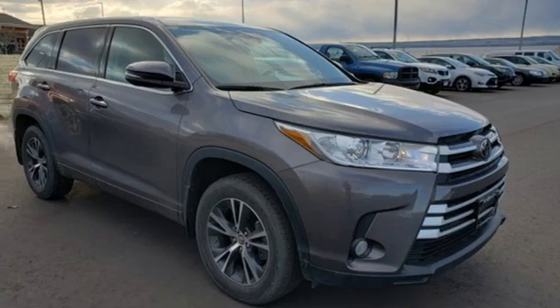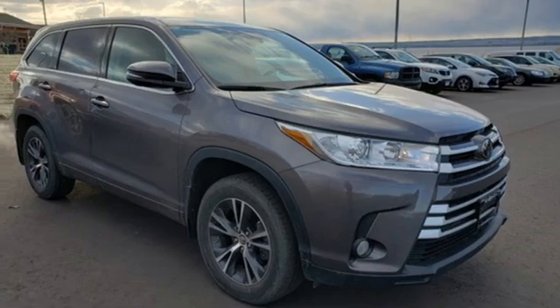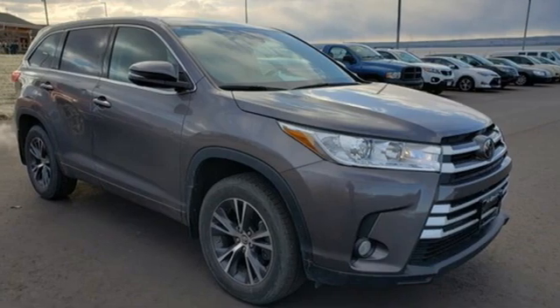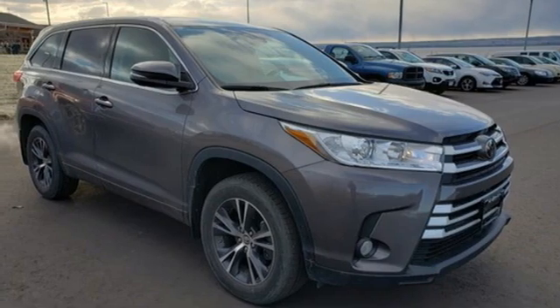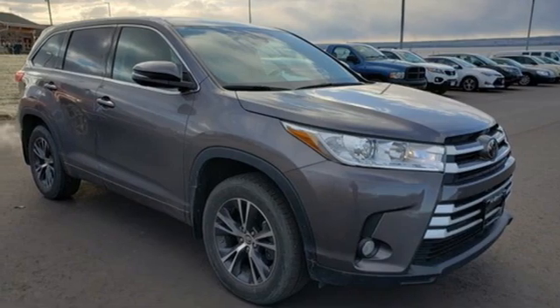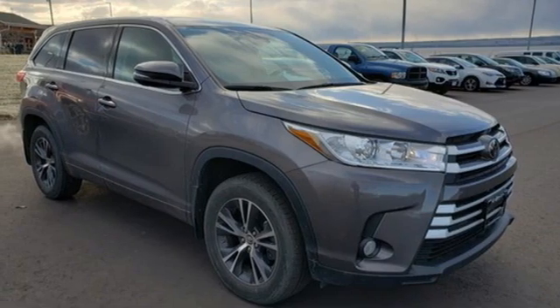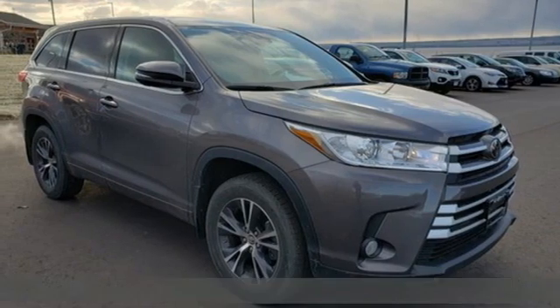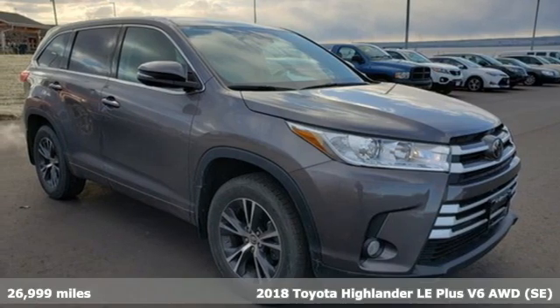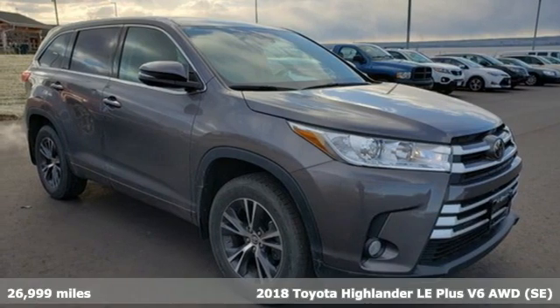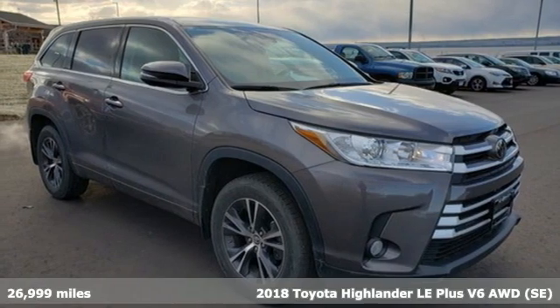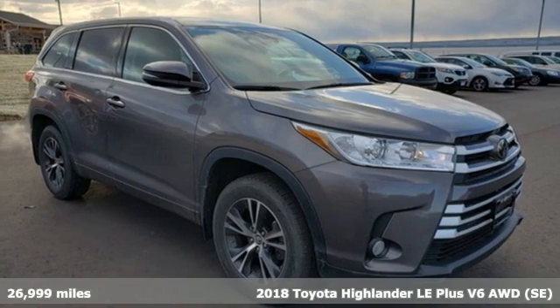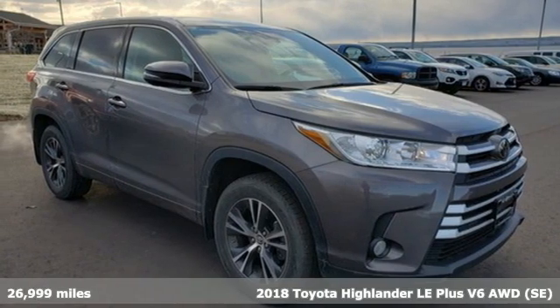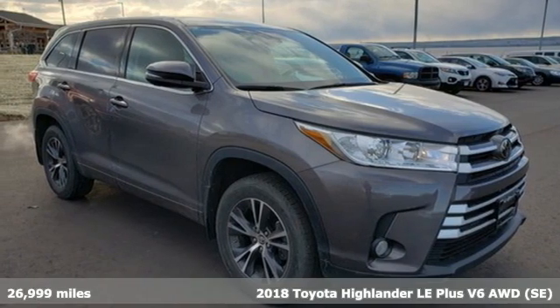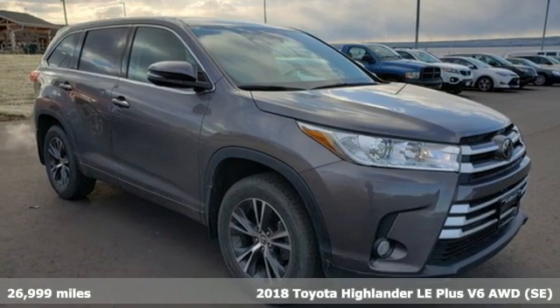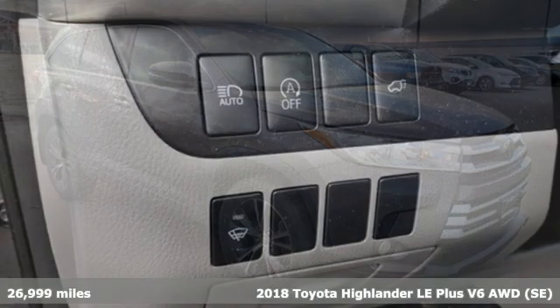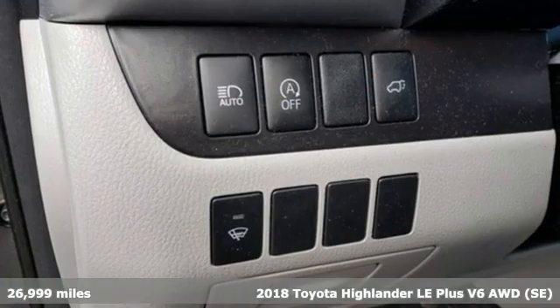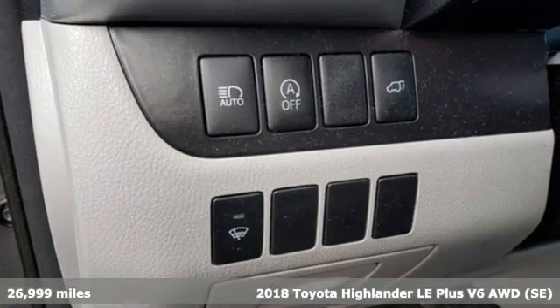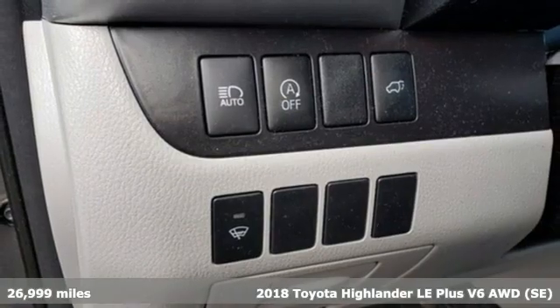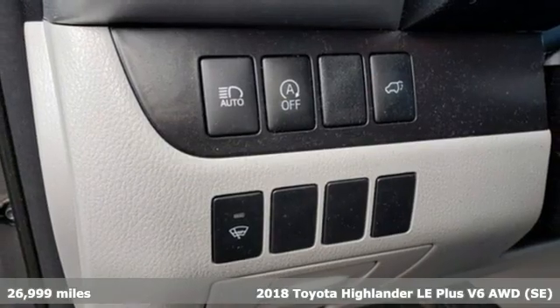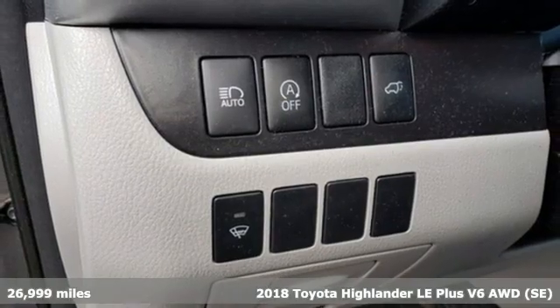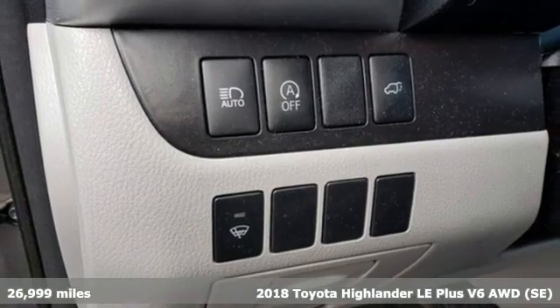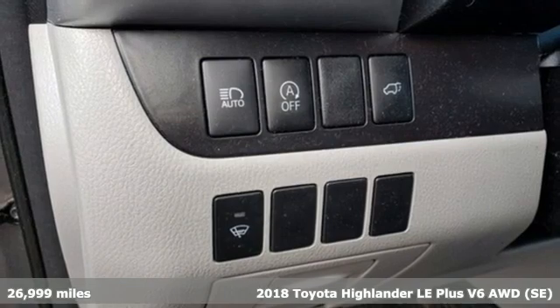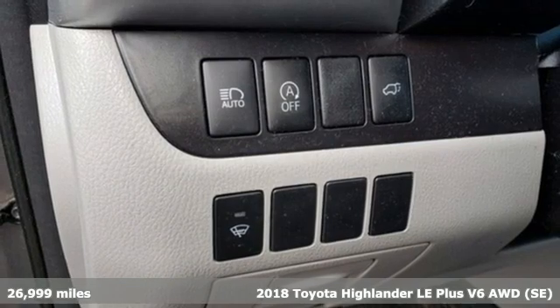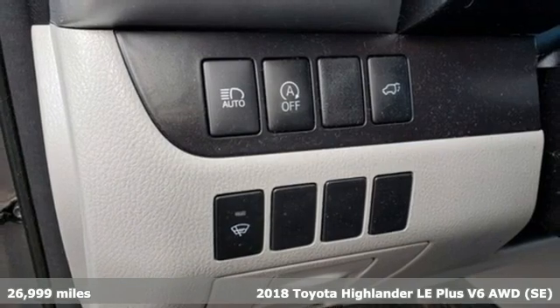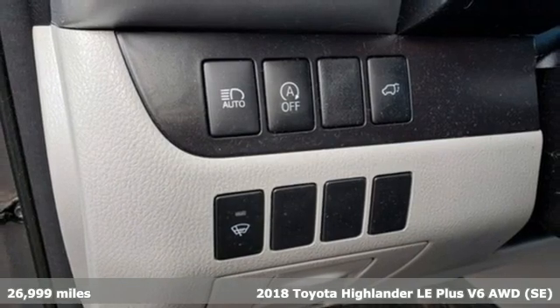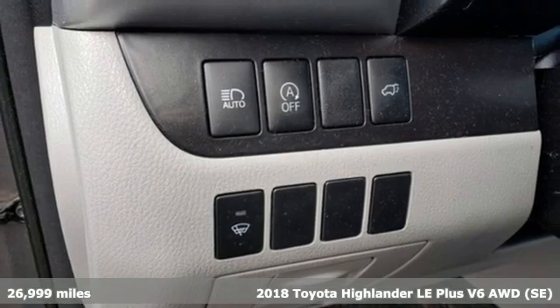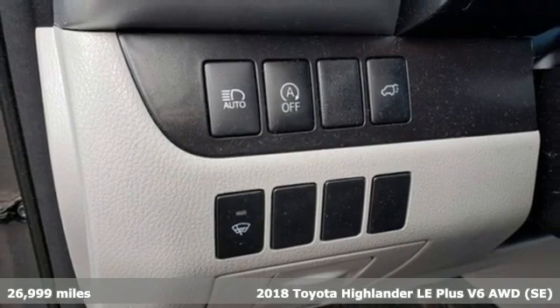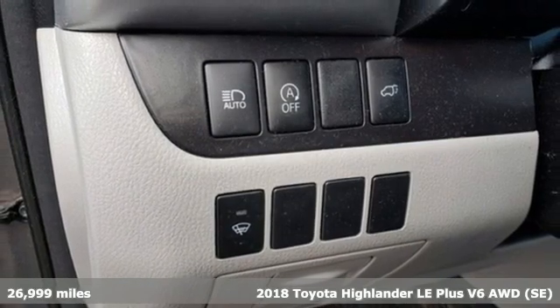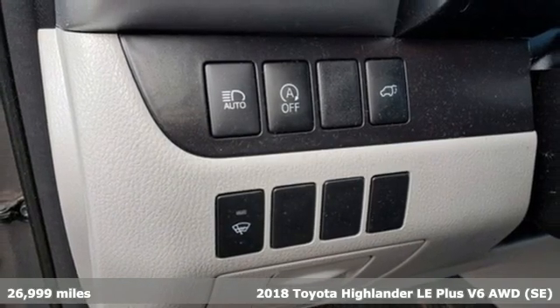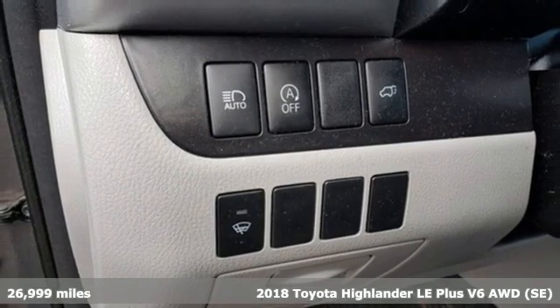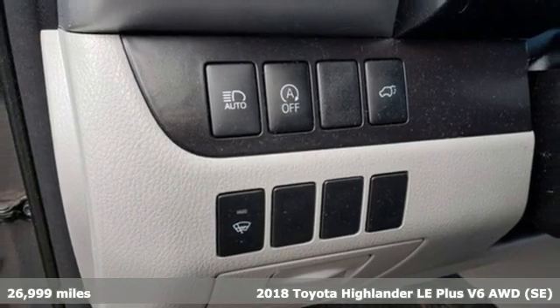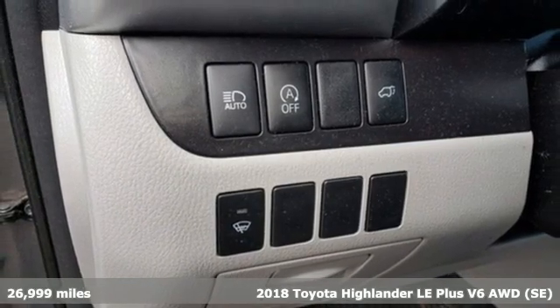Here's a 2018 Toyota Highlander. When you're looking for comfort, convenience, and quality, you think Toyota.